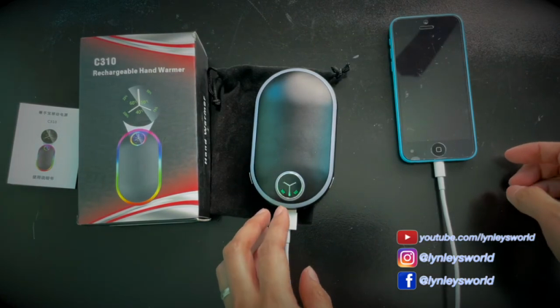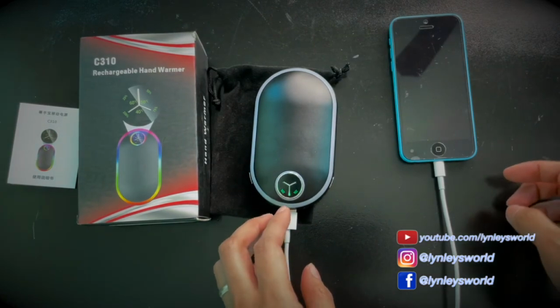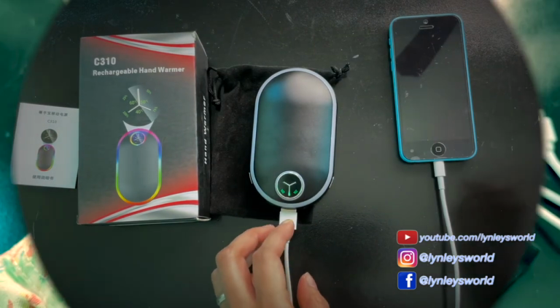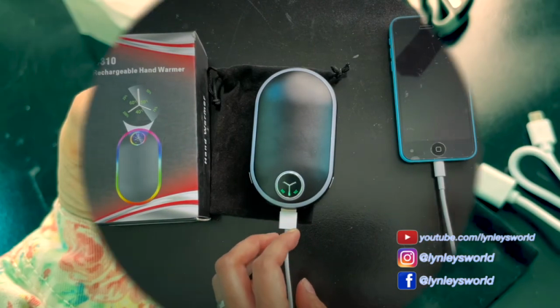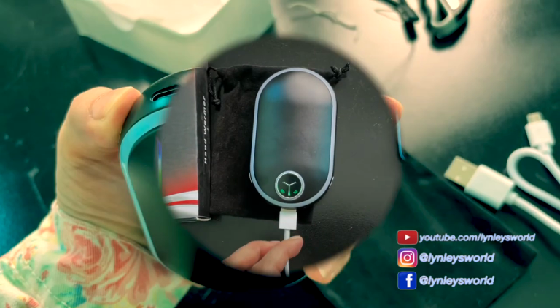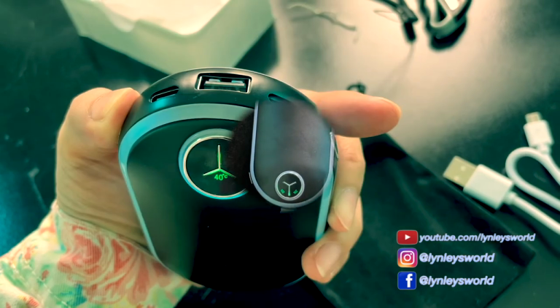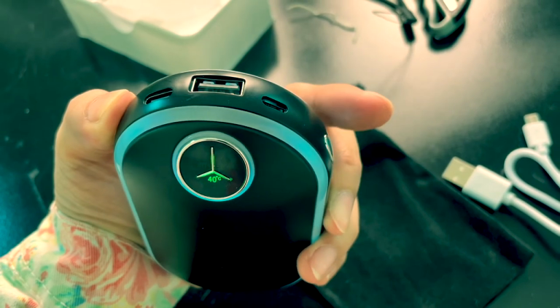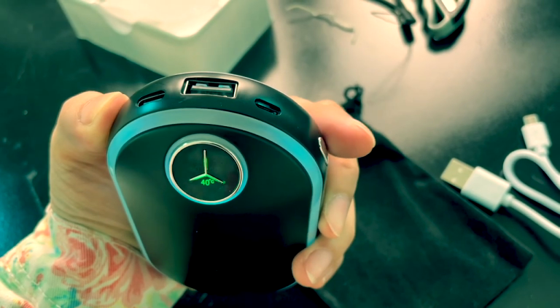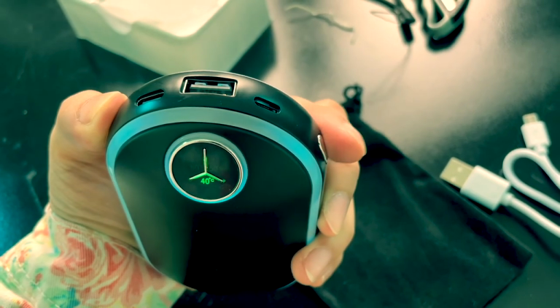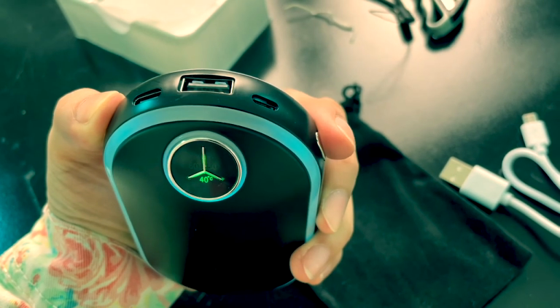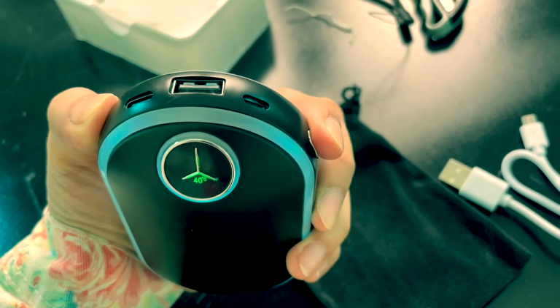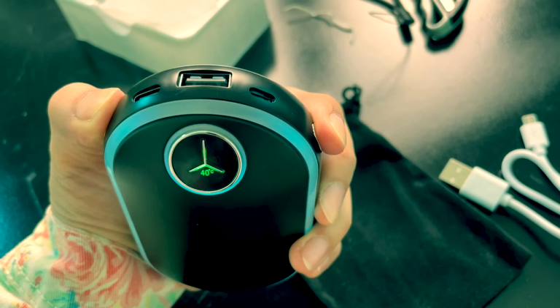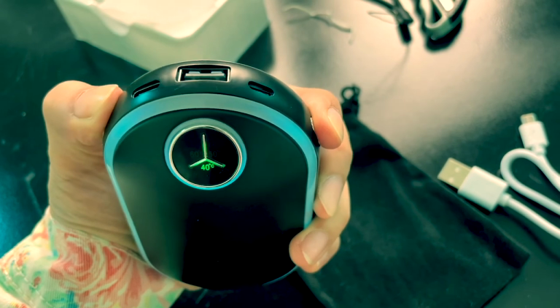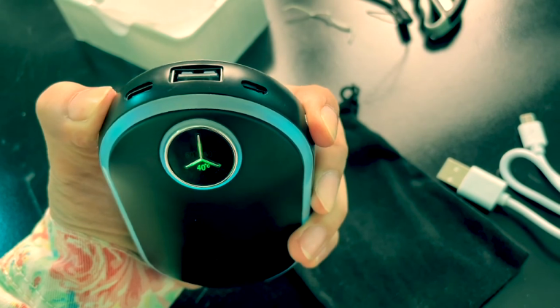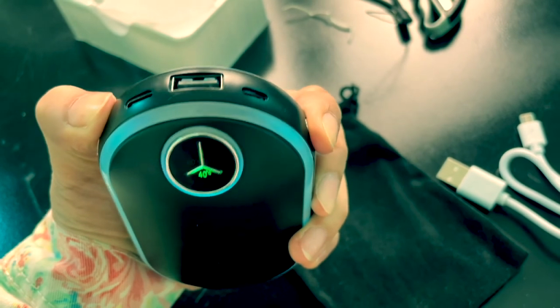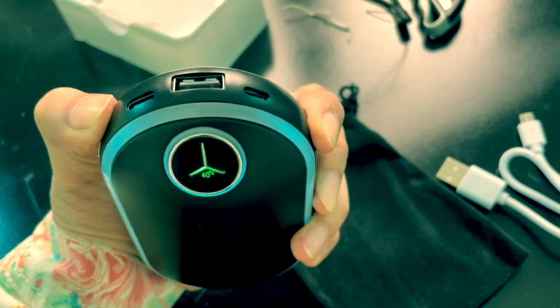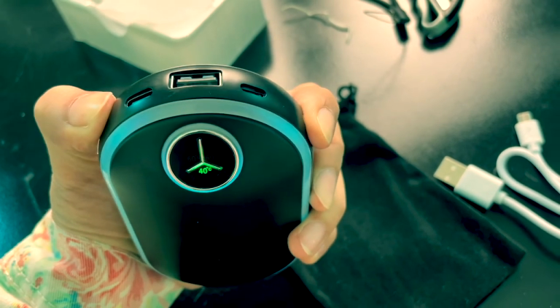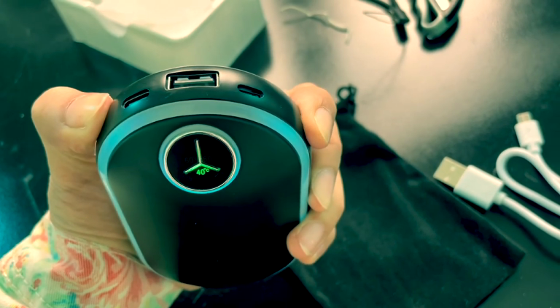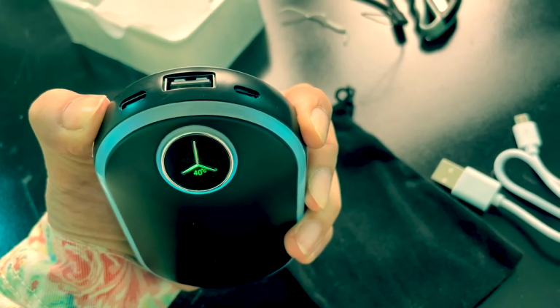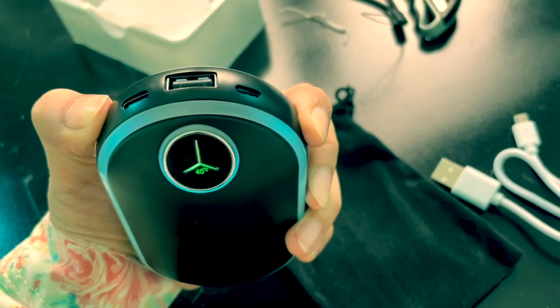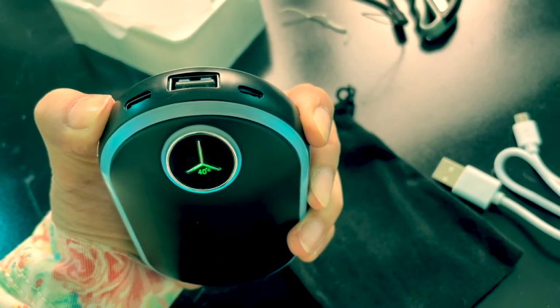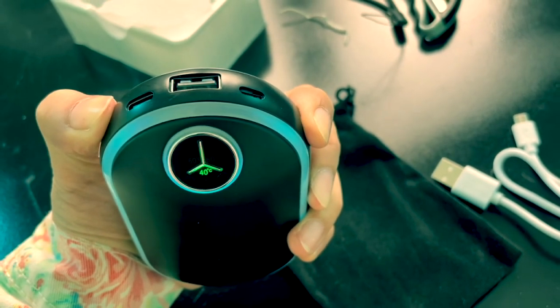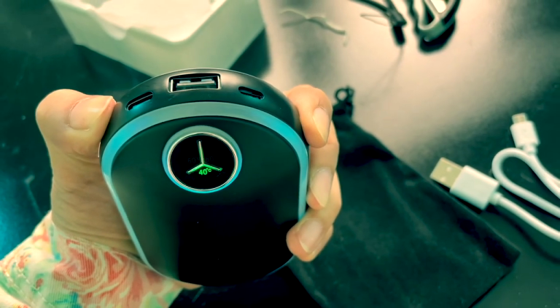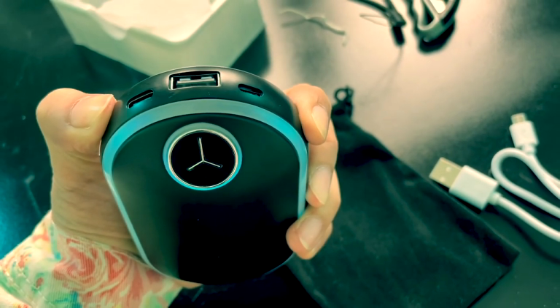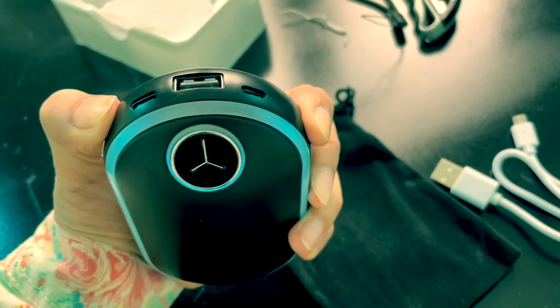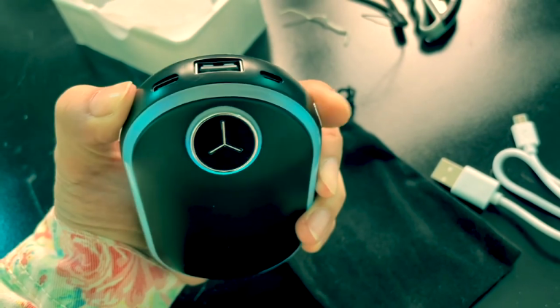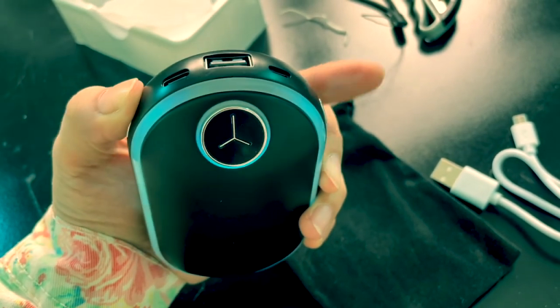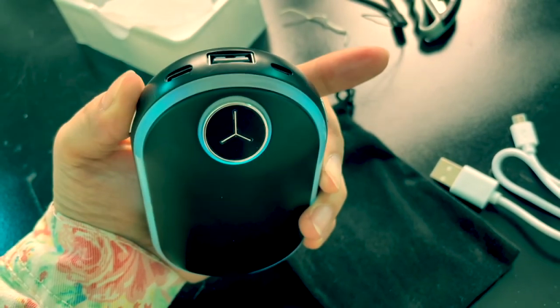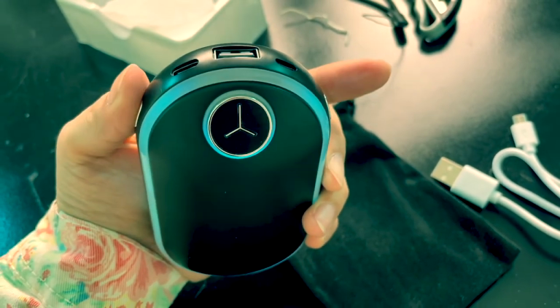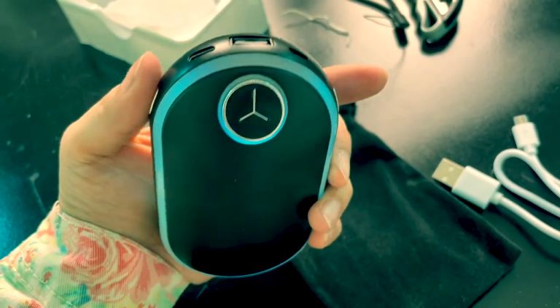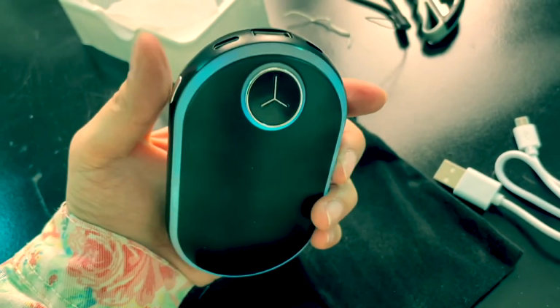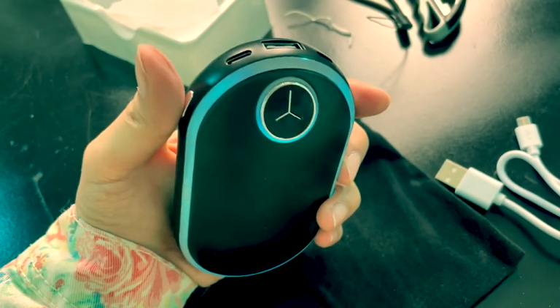If I wanna turn it off, just long press this — one, two, three — and it's off.